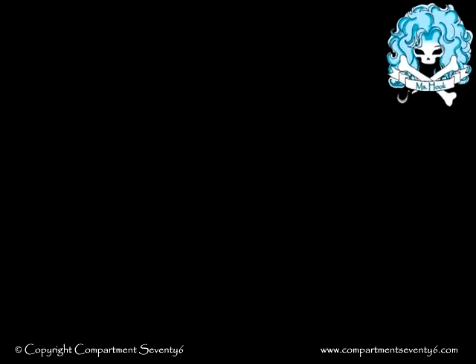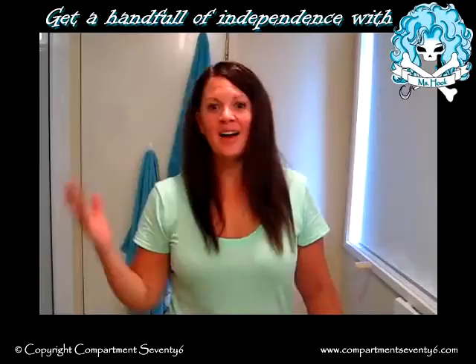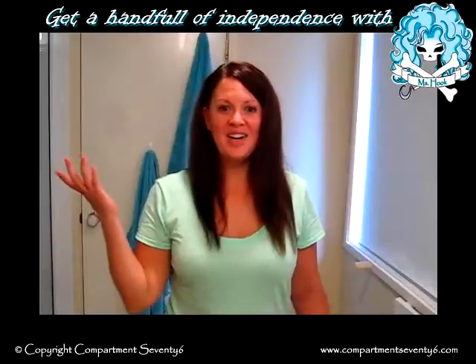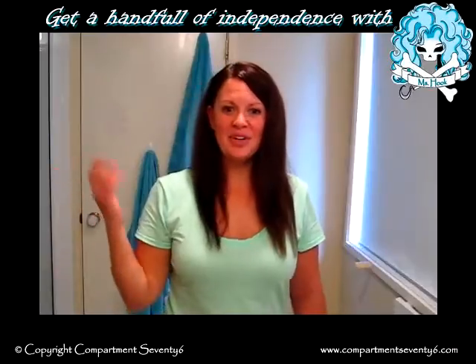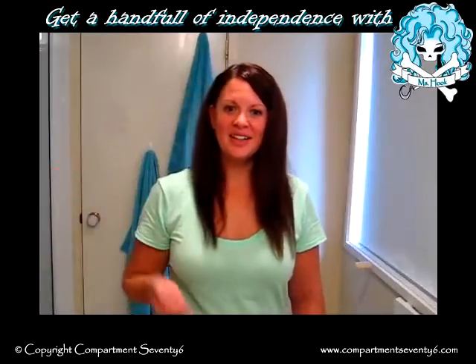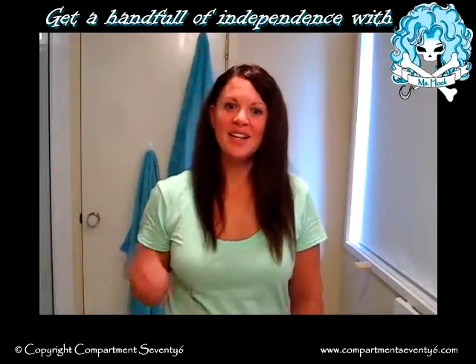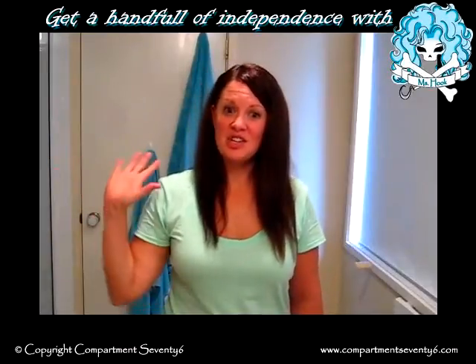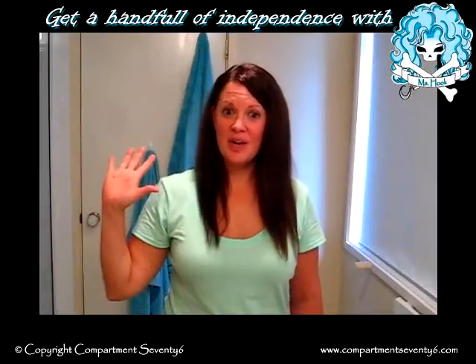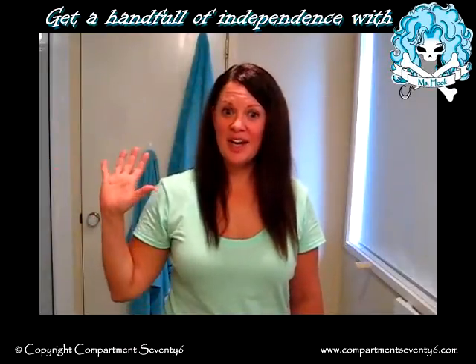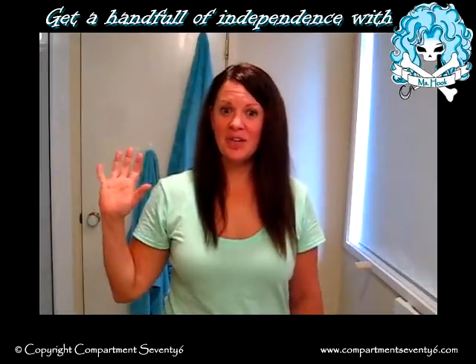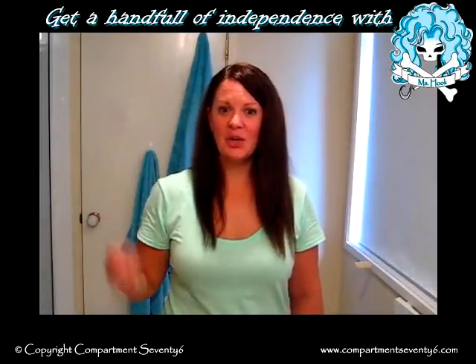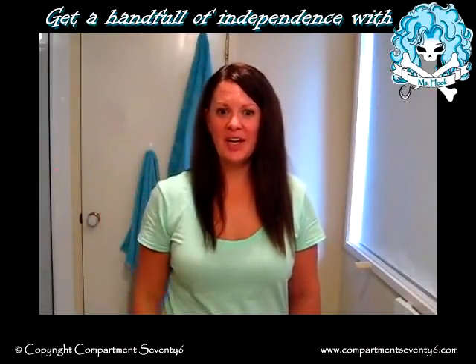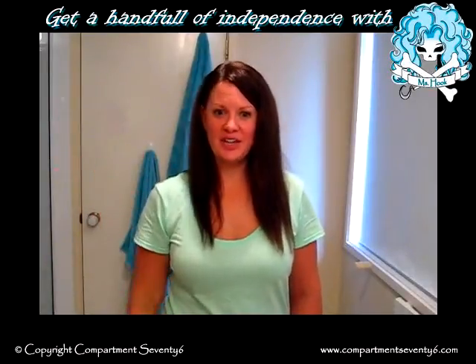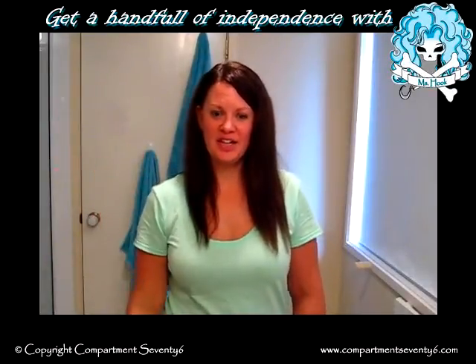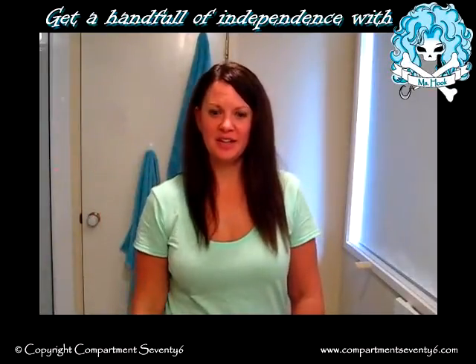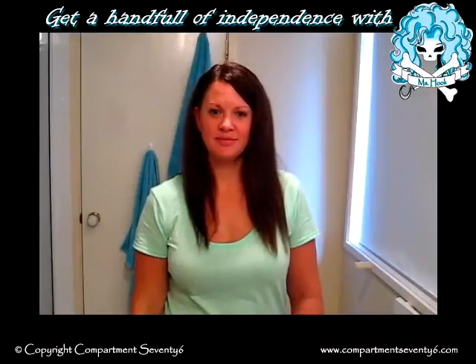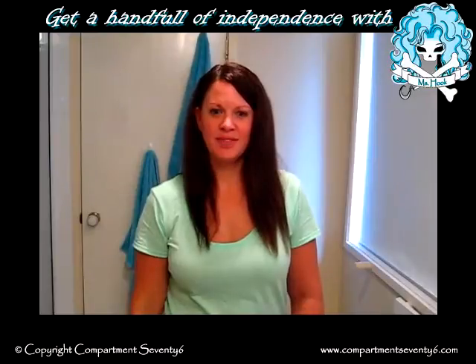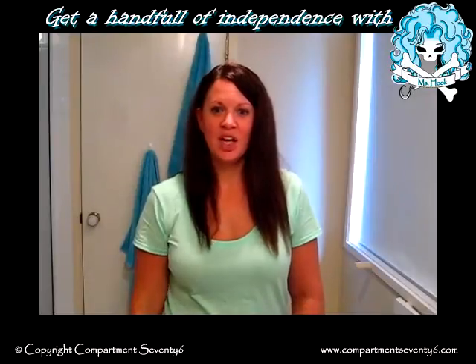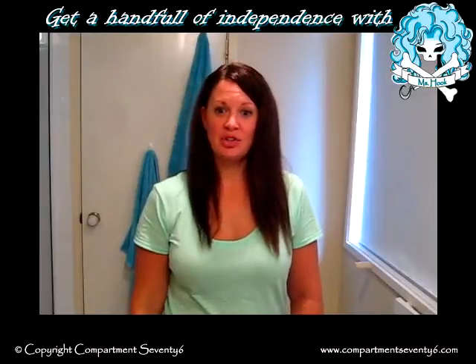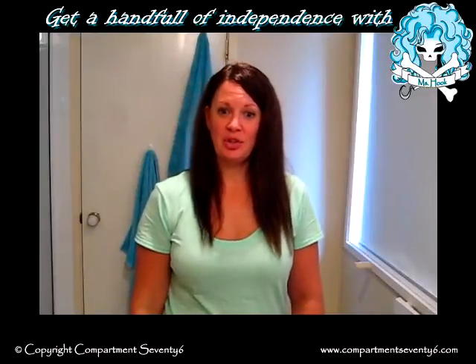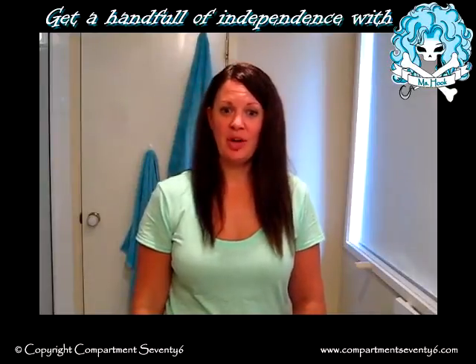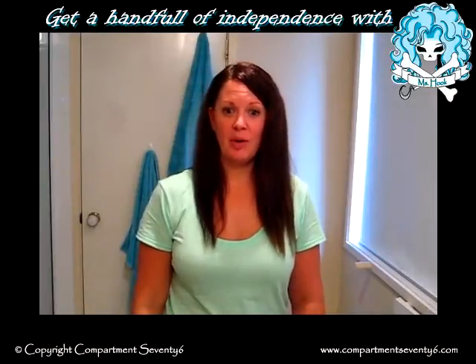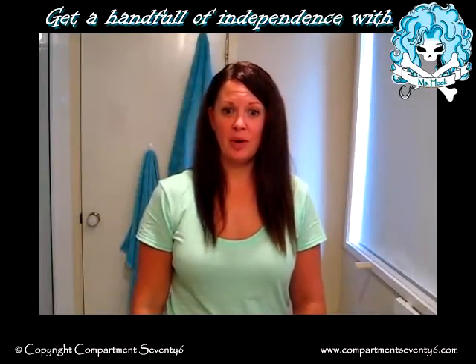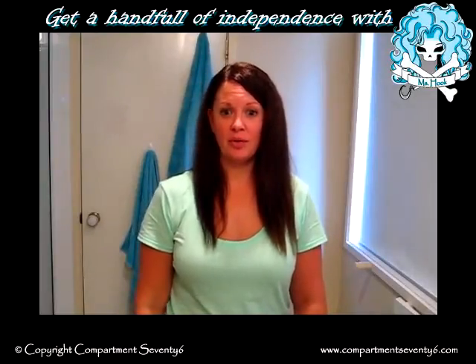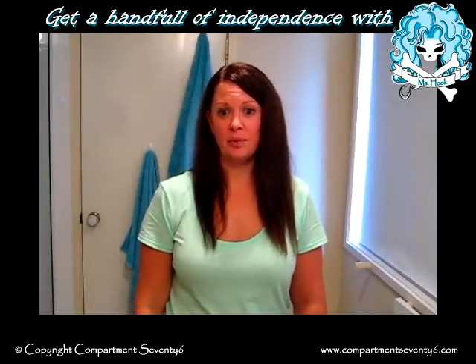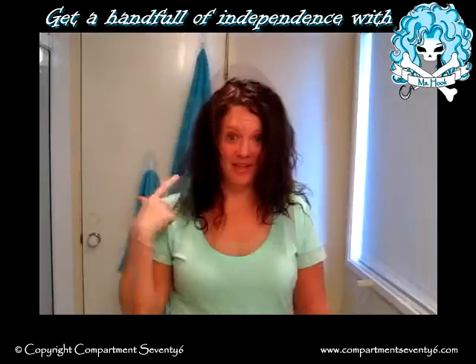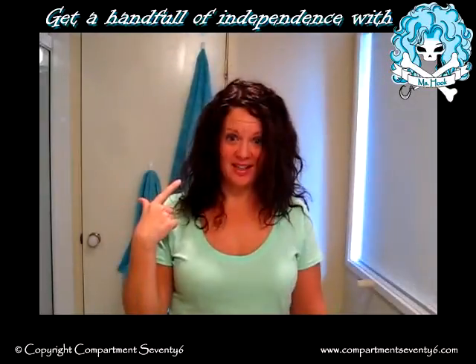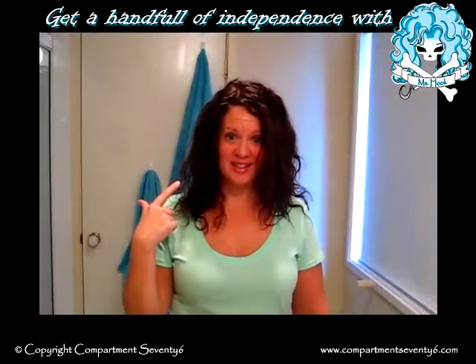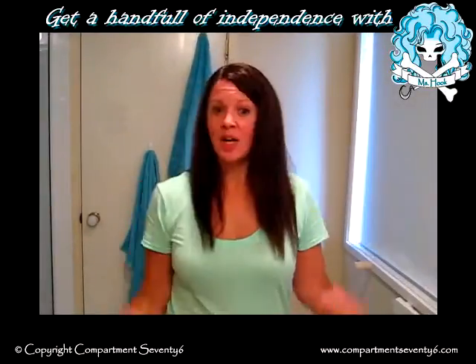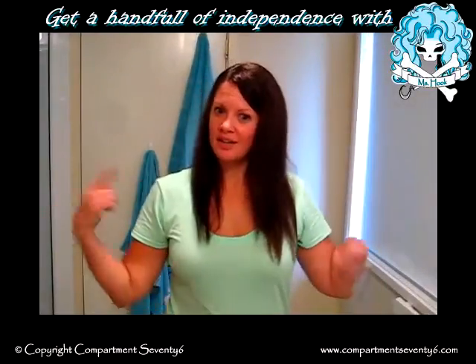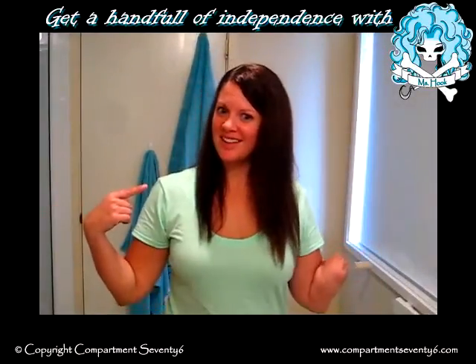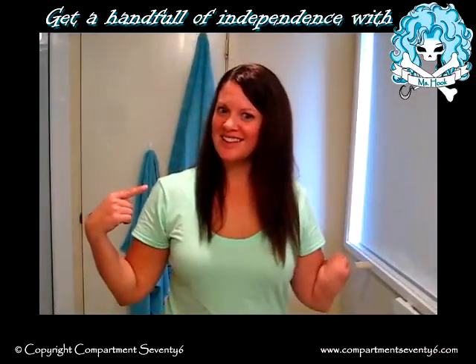Hi, I'm Holly. This is a one-hand video on hair straightening. I'll show you how I went from this to this.